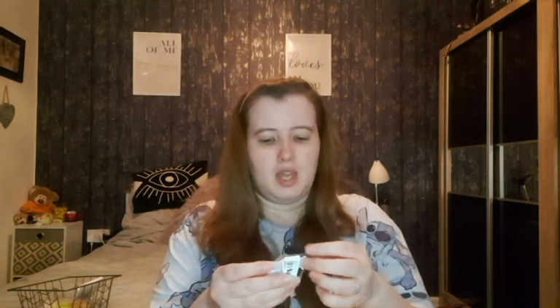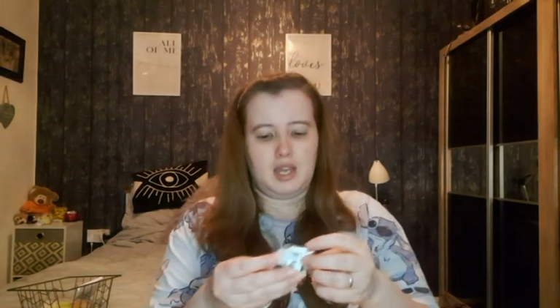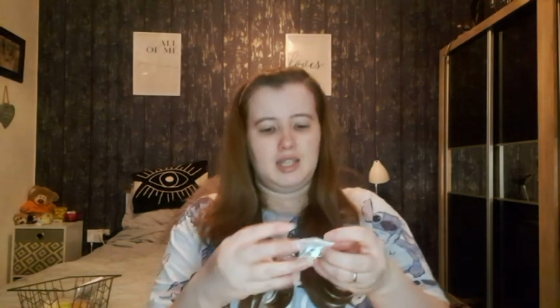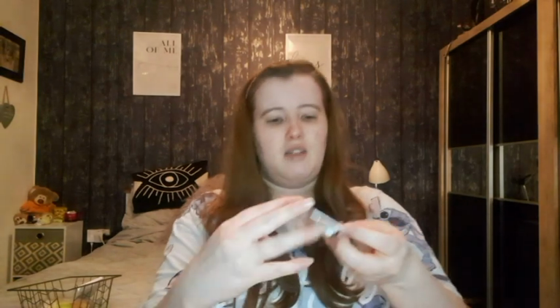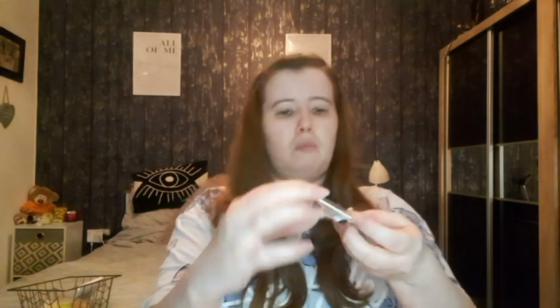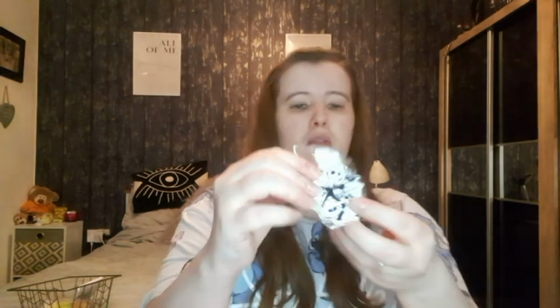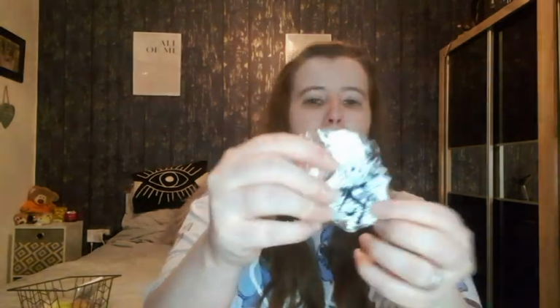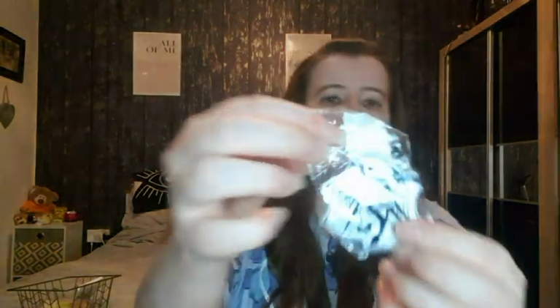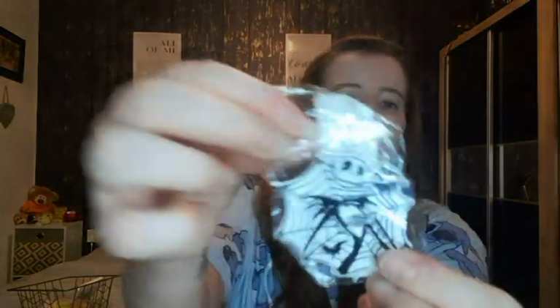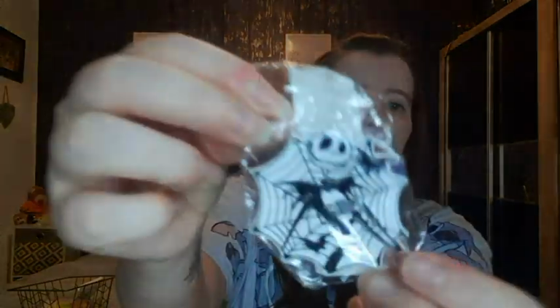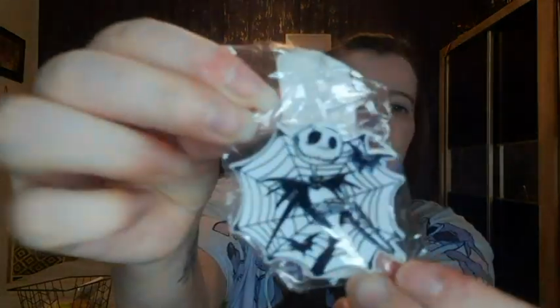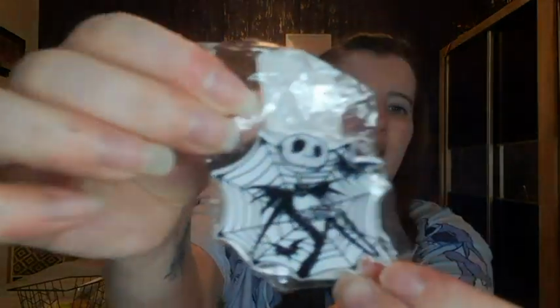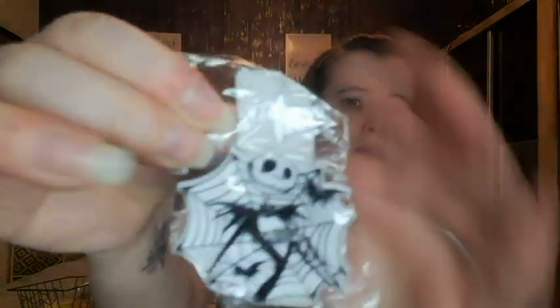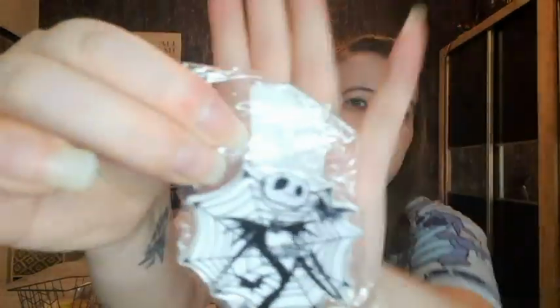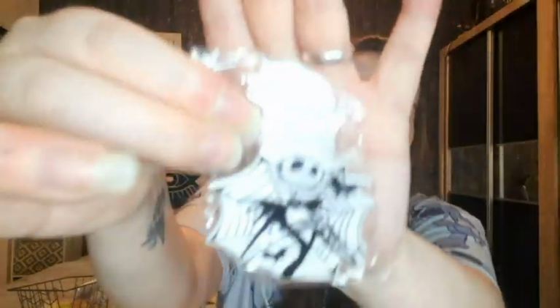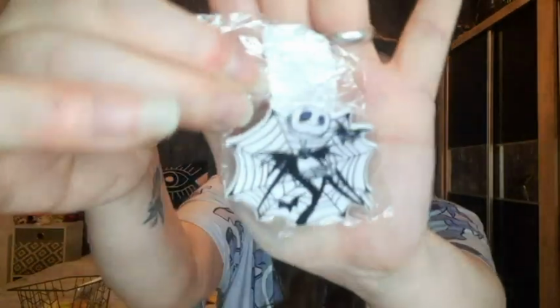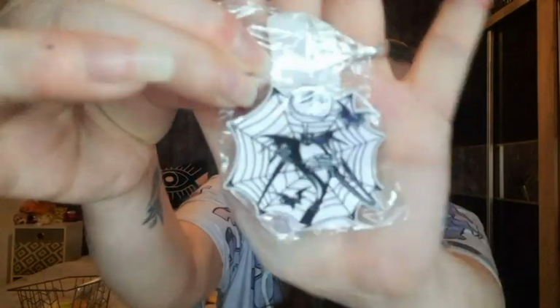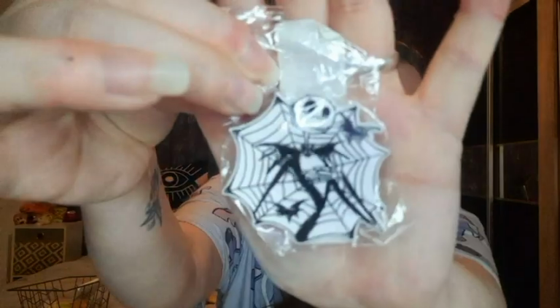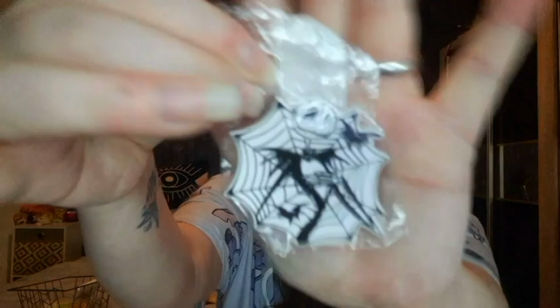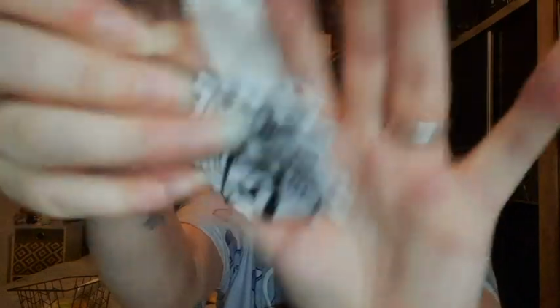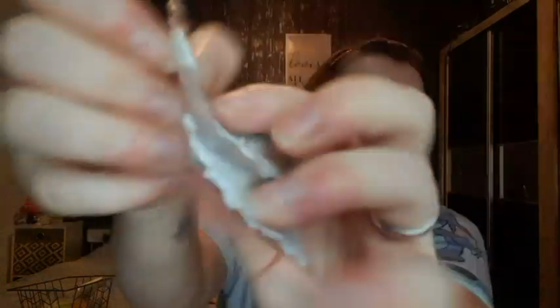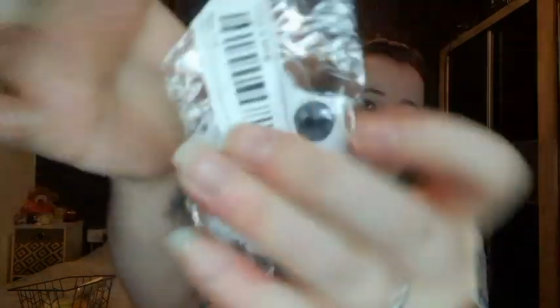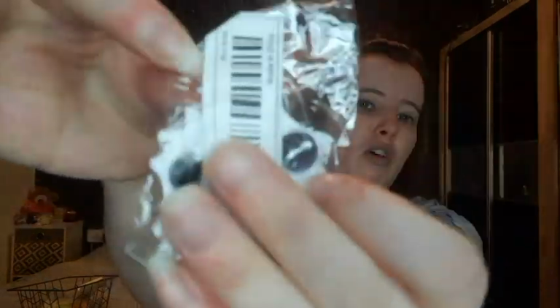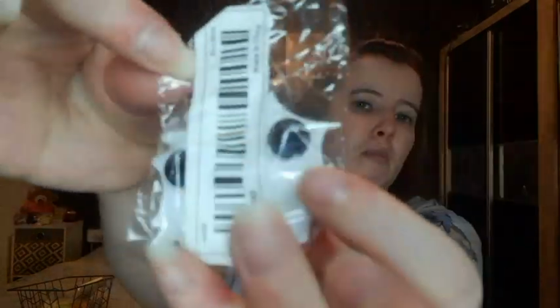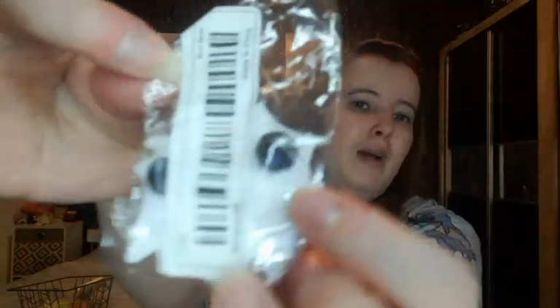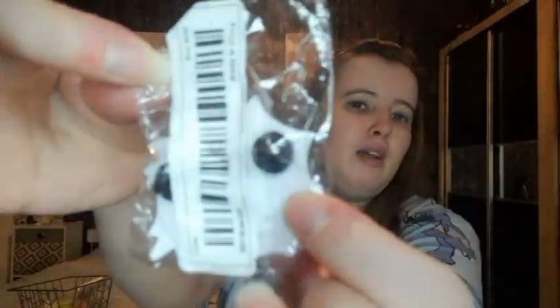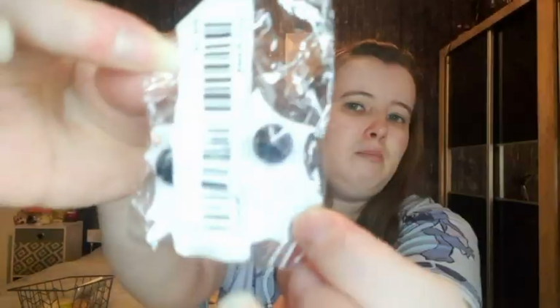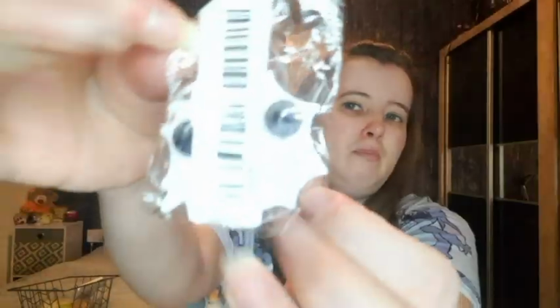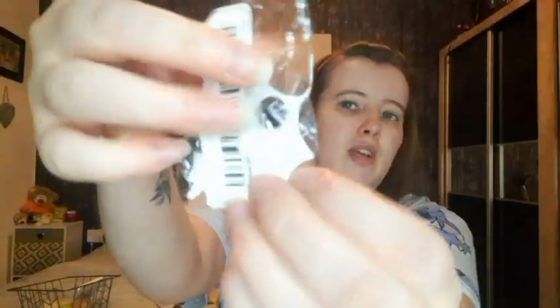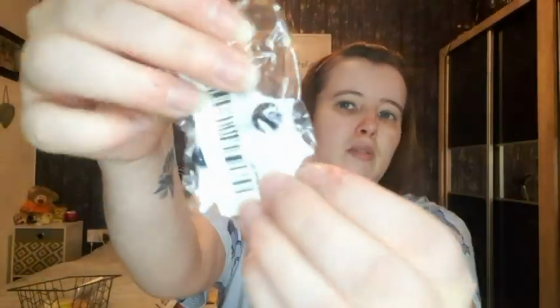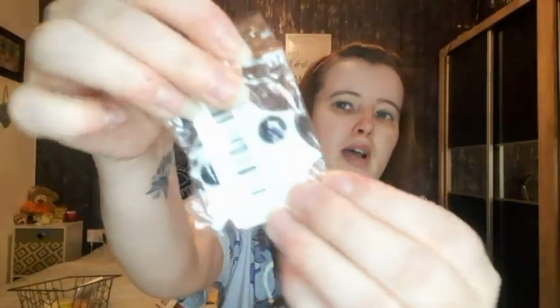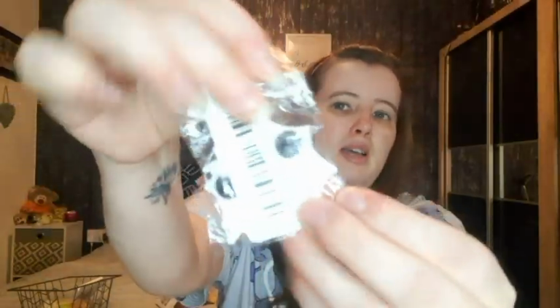Here's another pin badge — it's Jack Skellington with a pinback on the back. It's a nice tin pin.